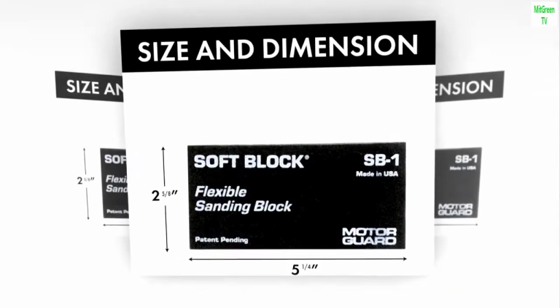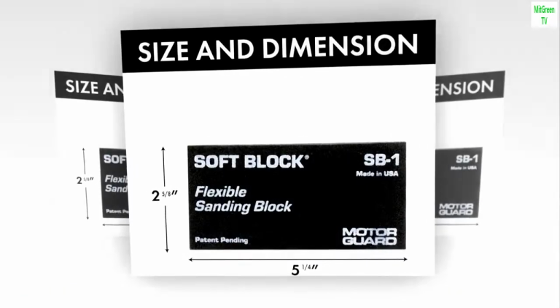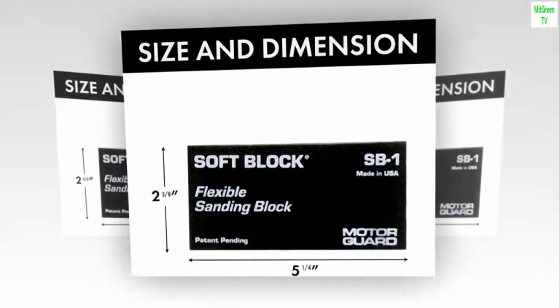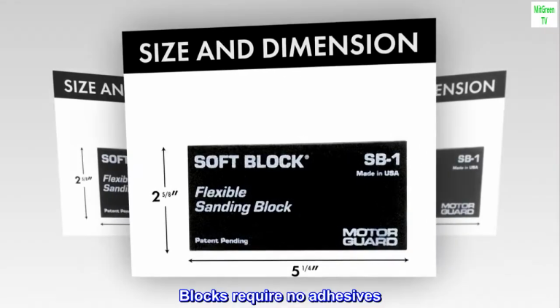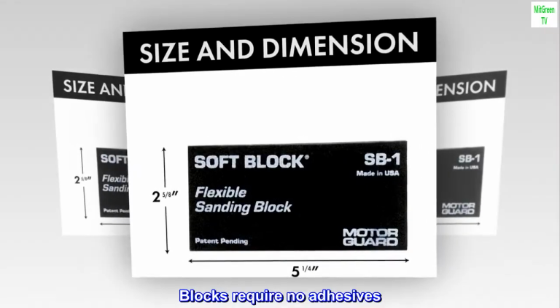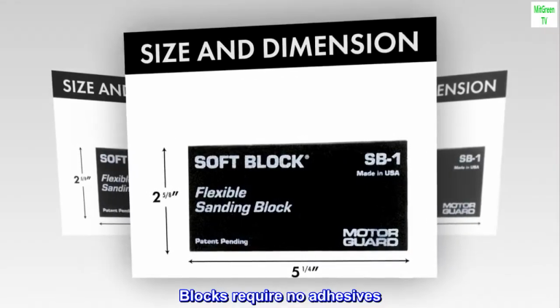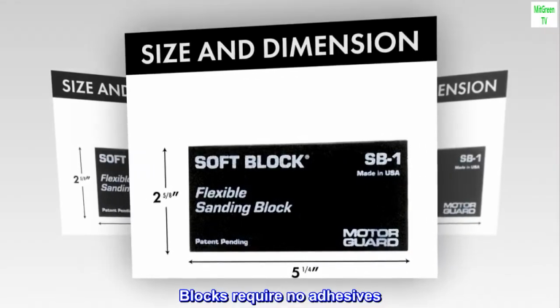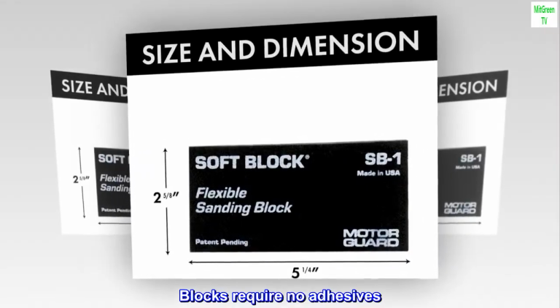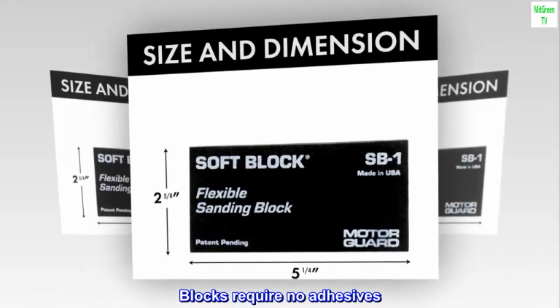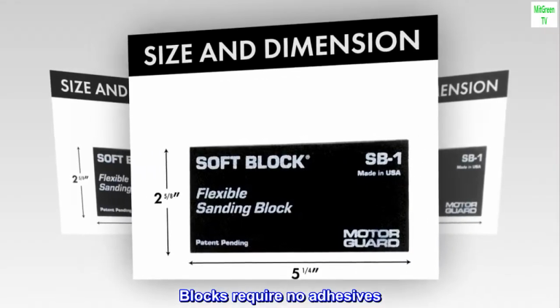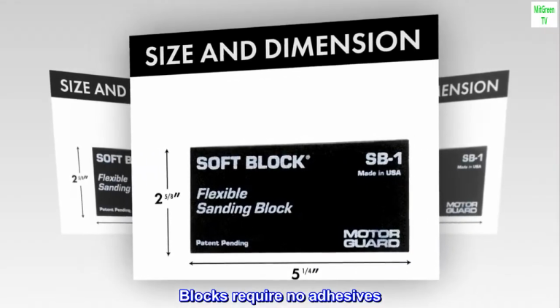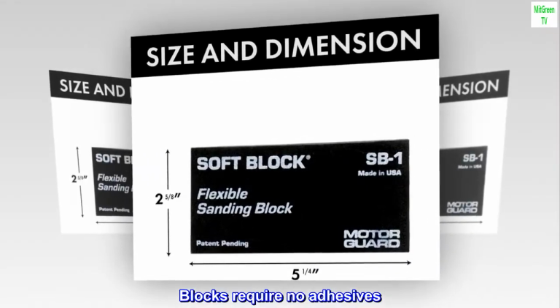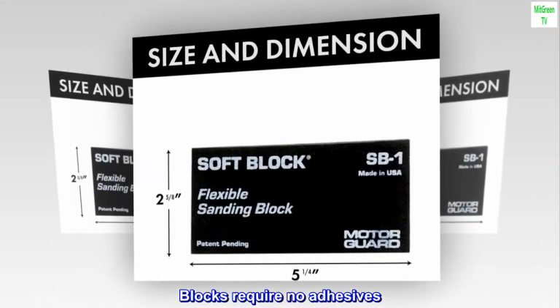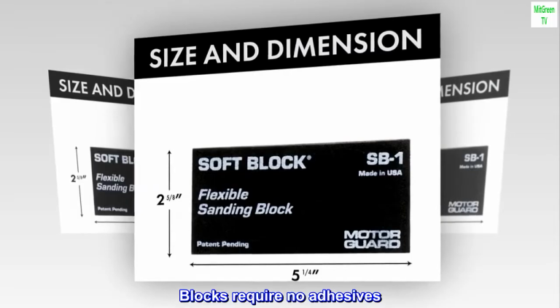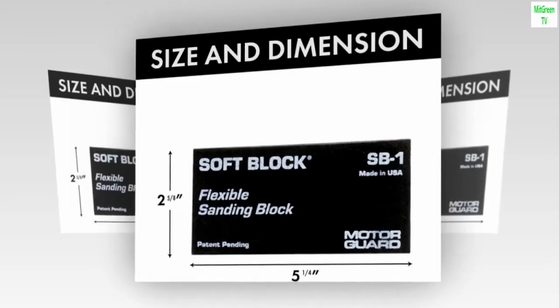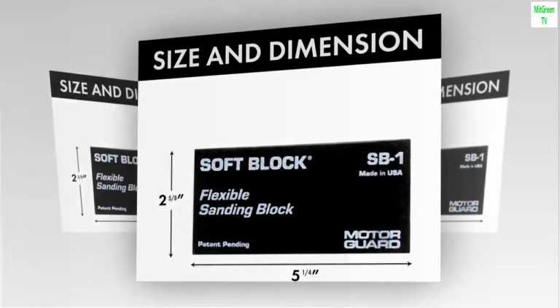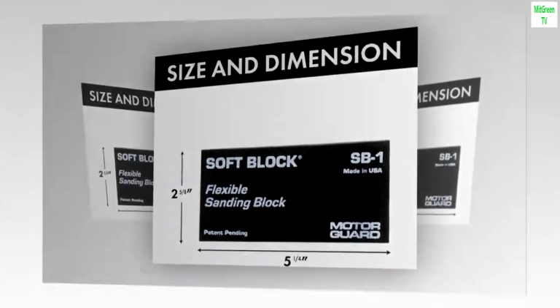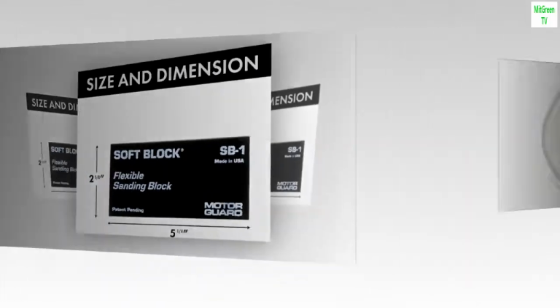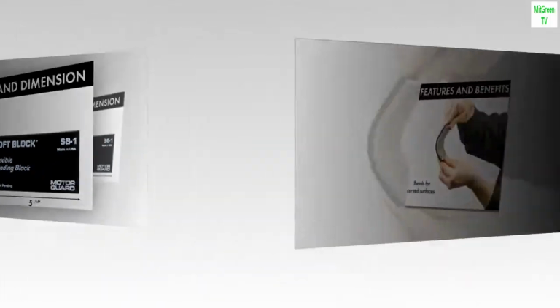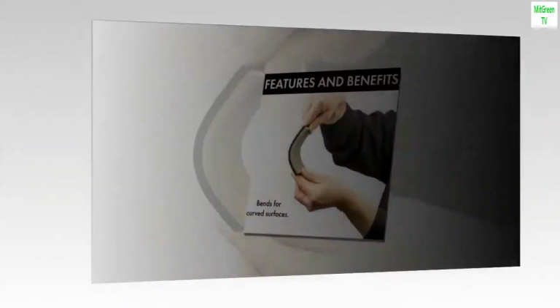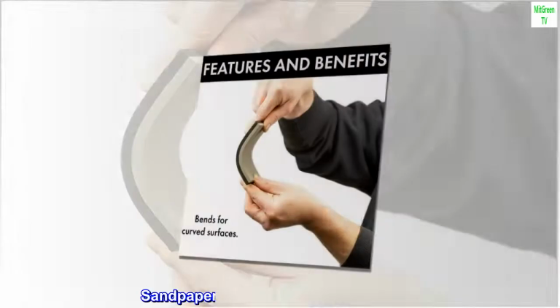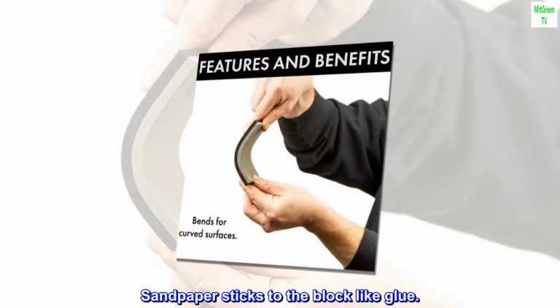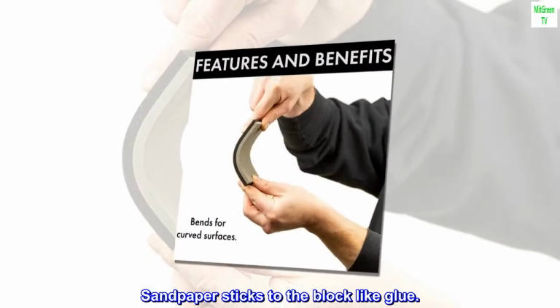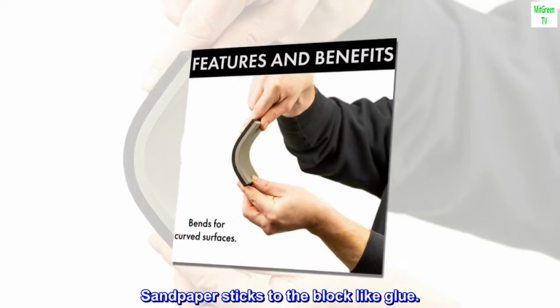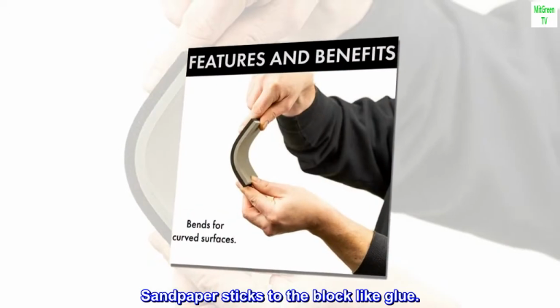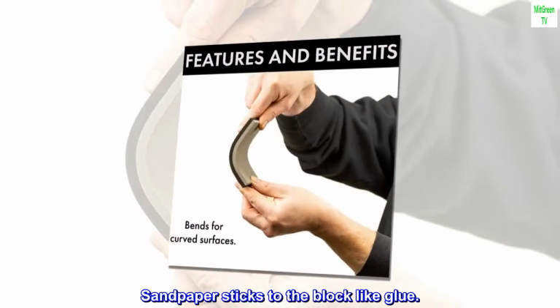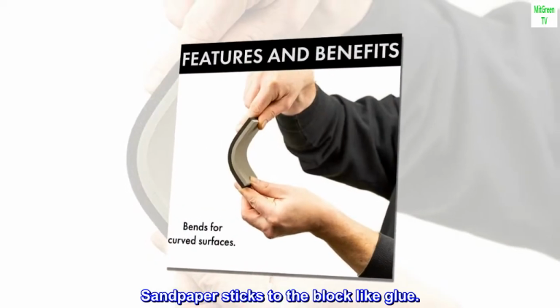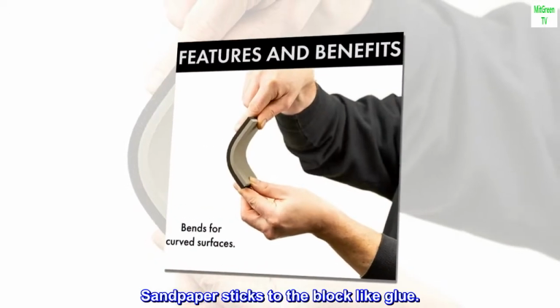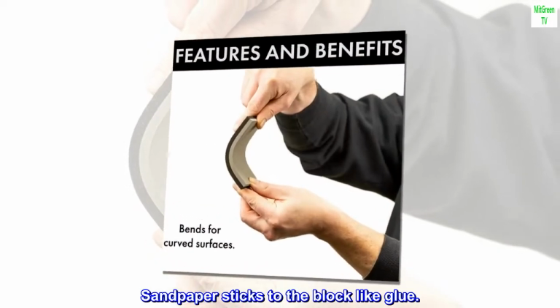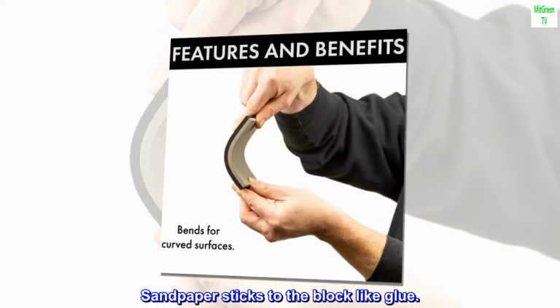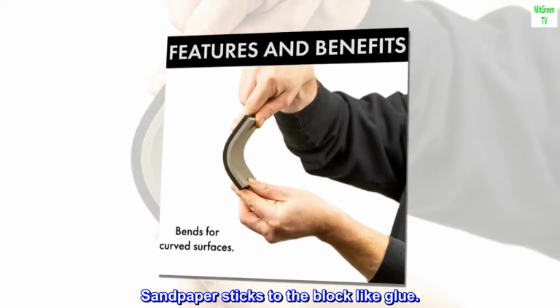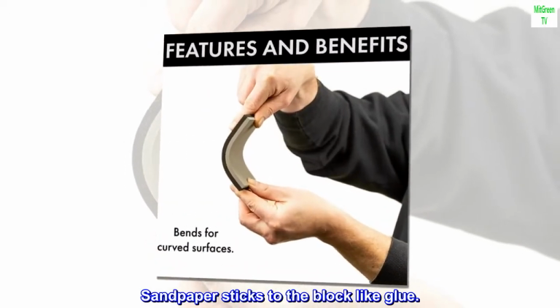Blocks require no adhesives — sandpaper sticks to the block like glue.